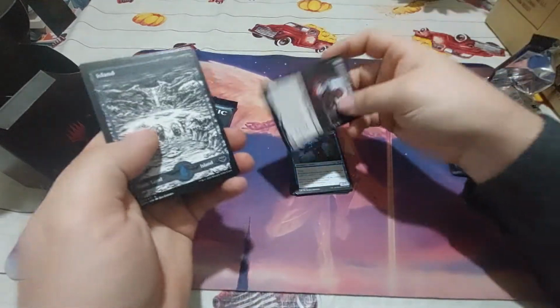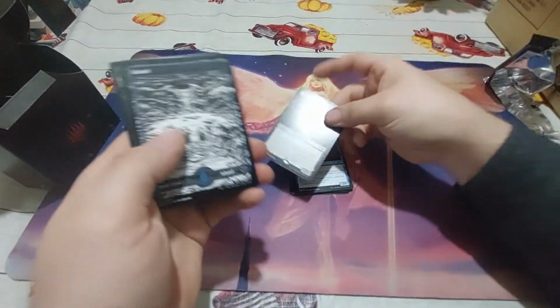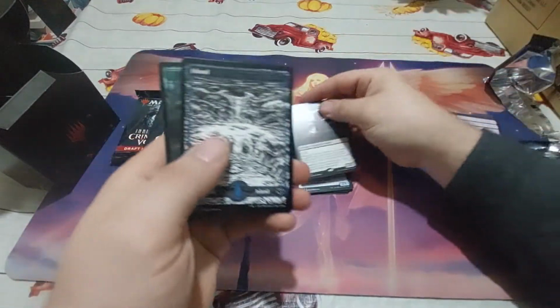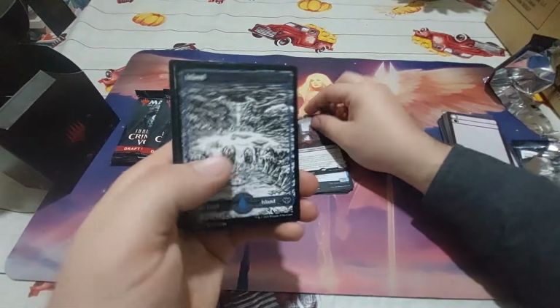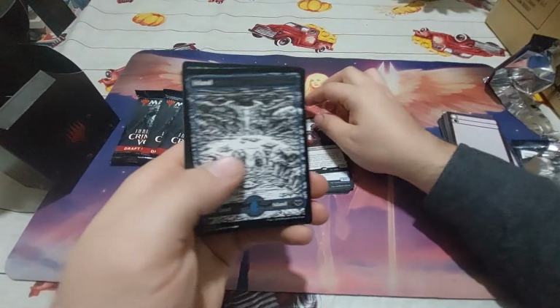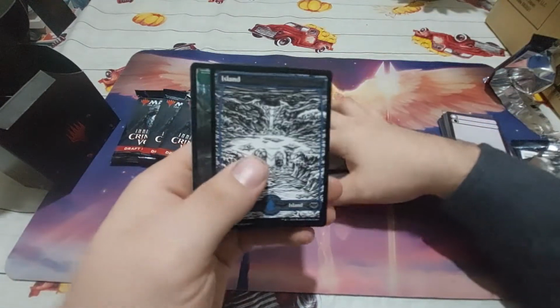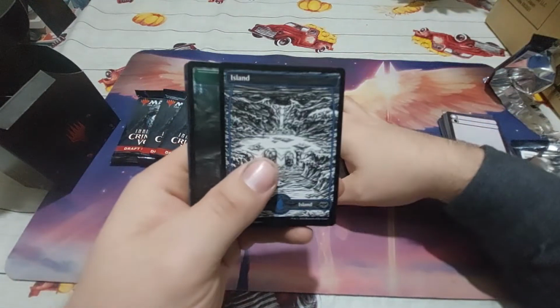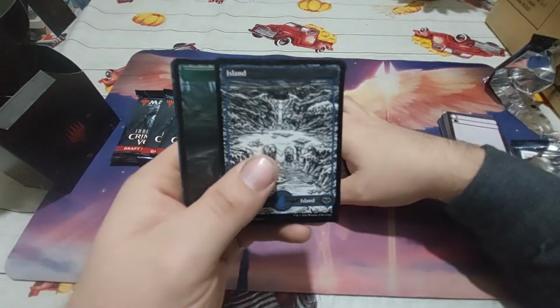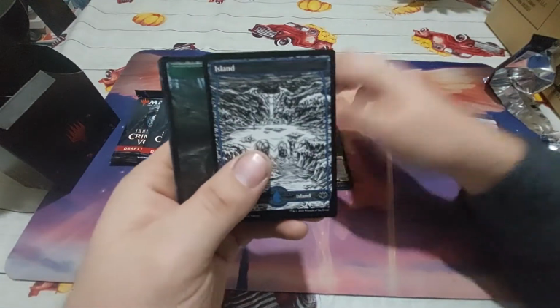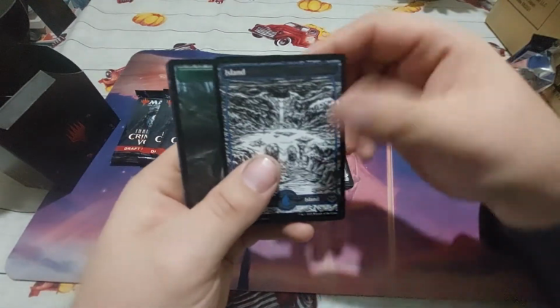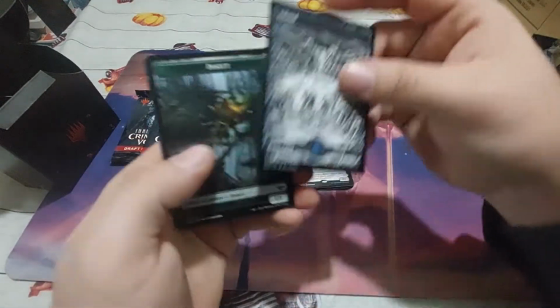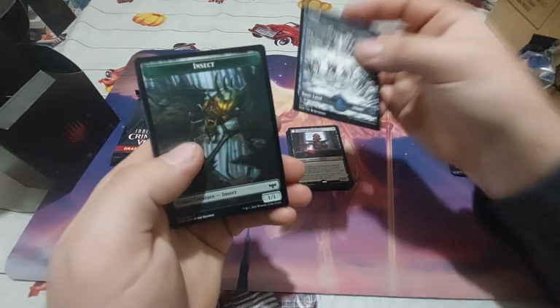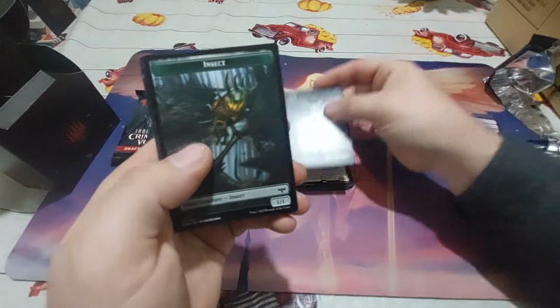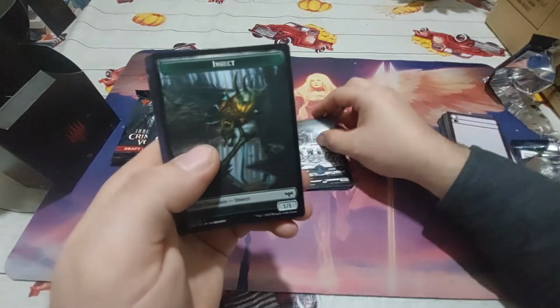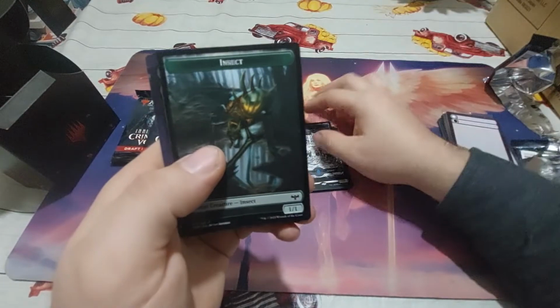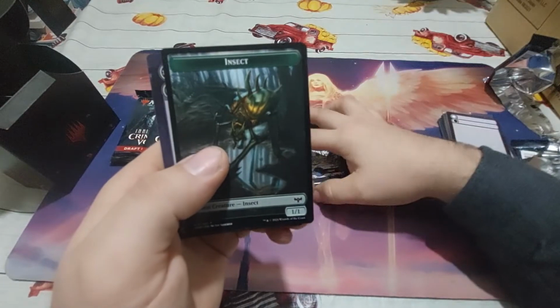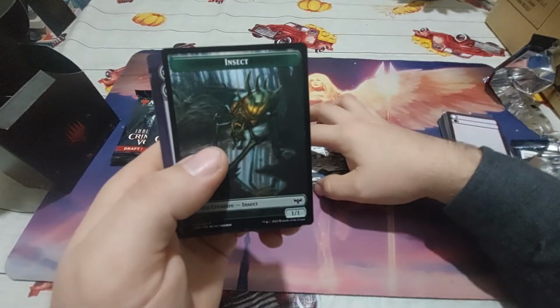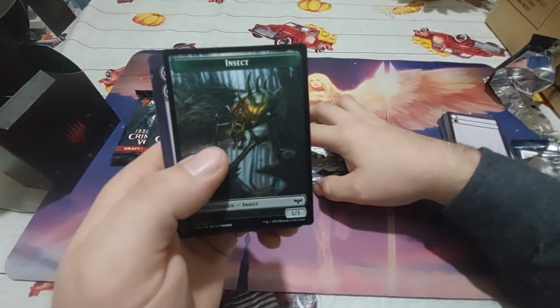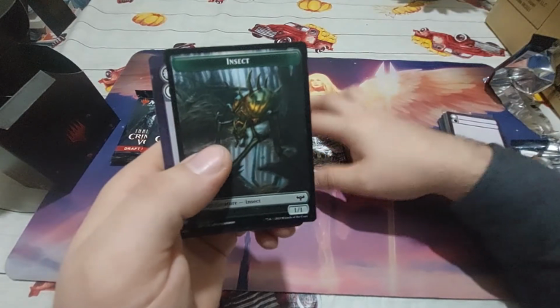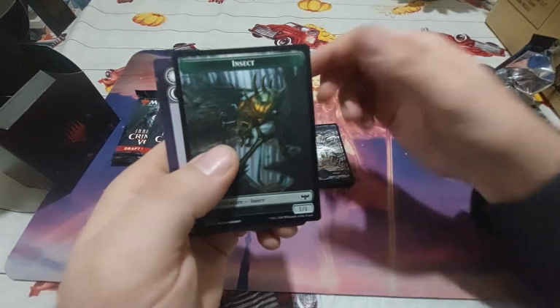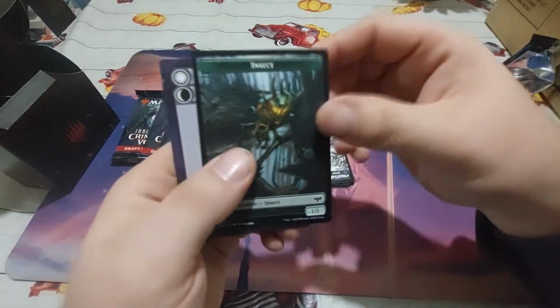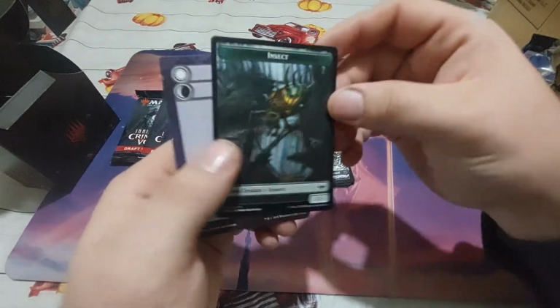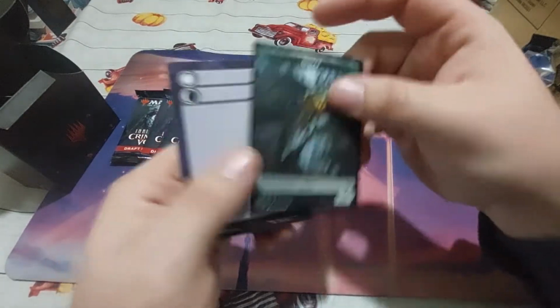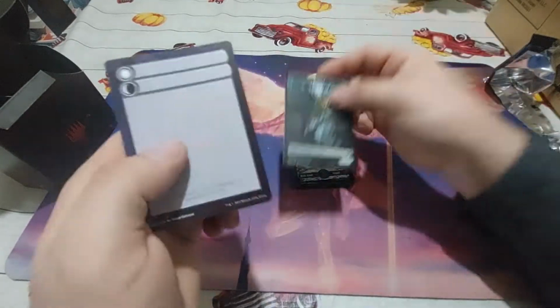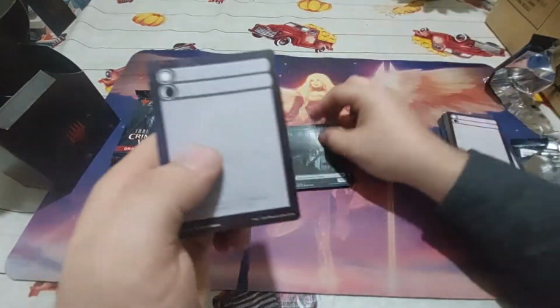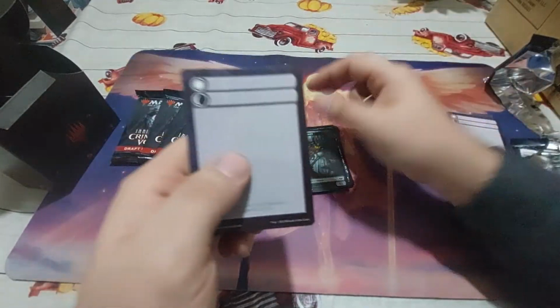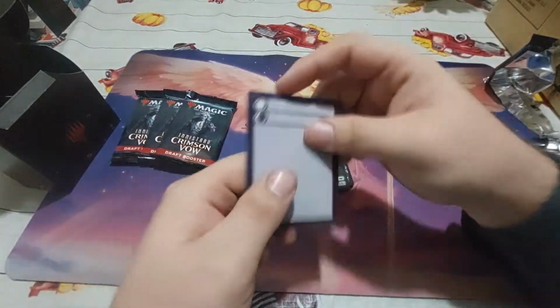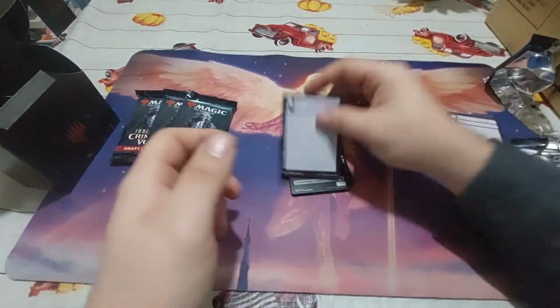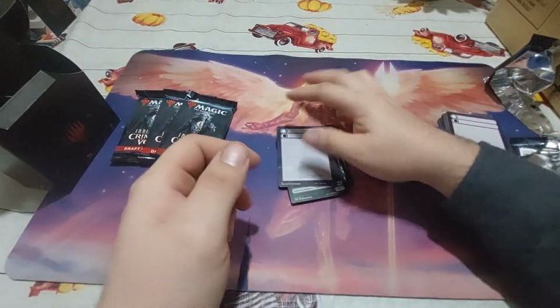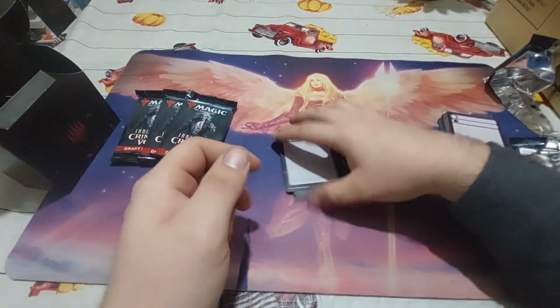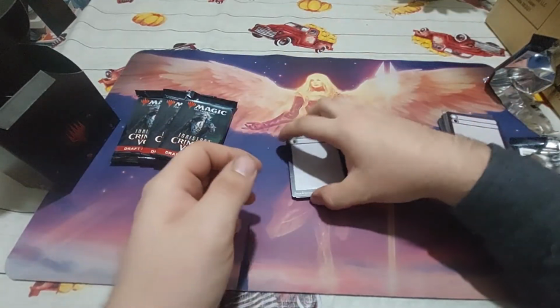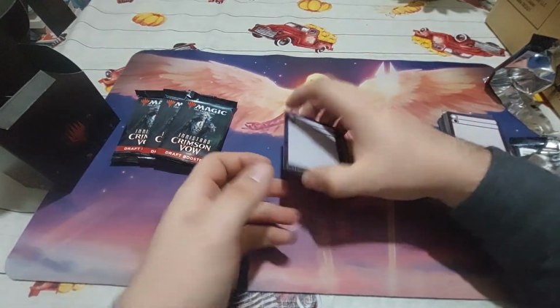And in combat, up to one blood token becomes a bat. Very nice. We have an island, a little insect token, and another token.